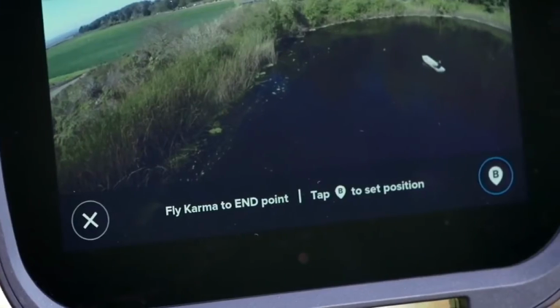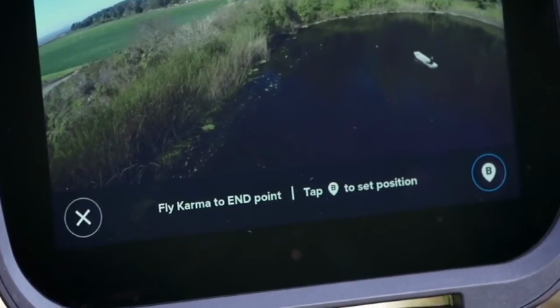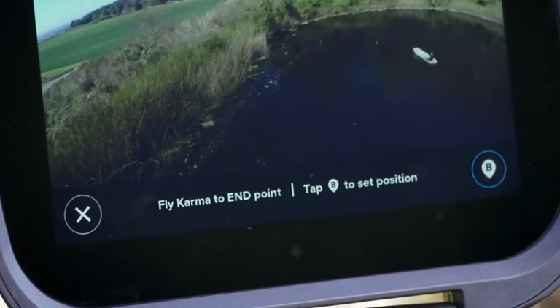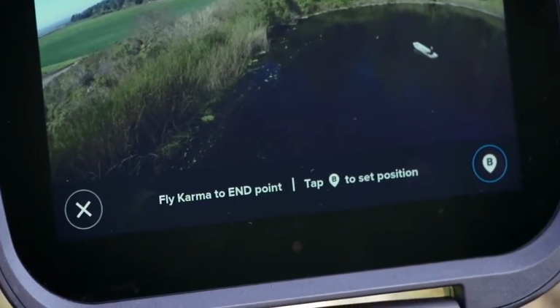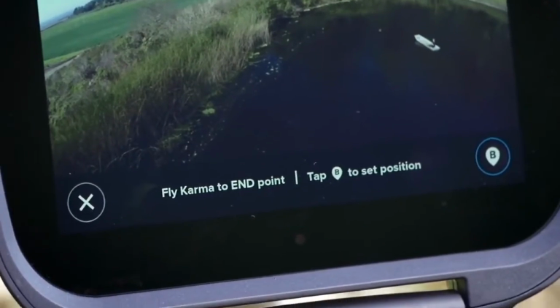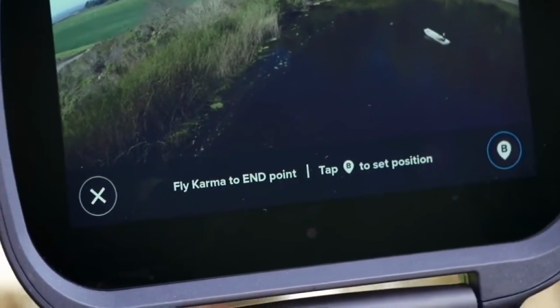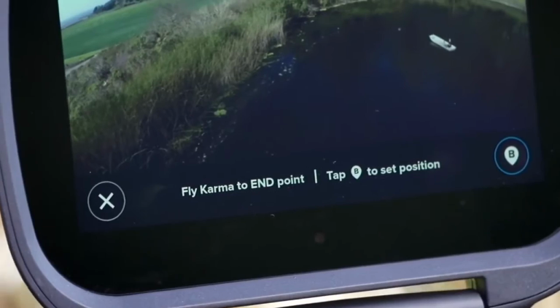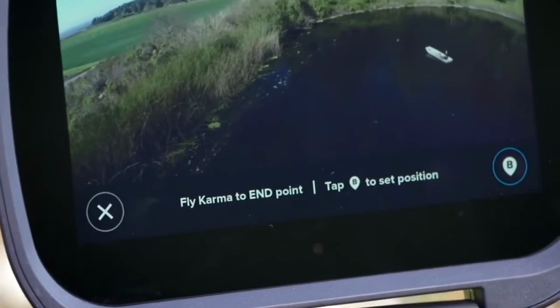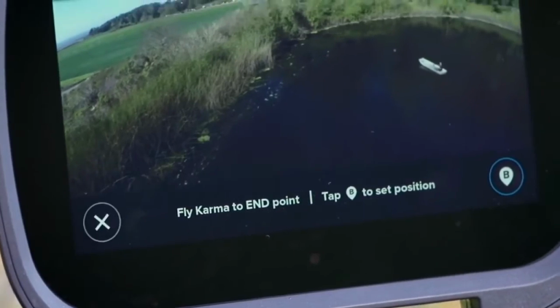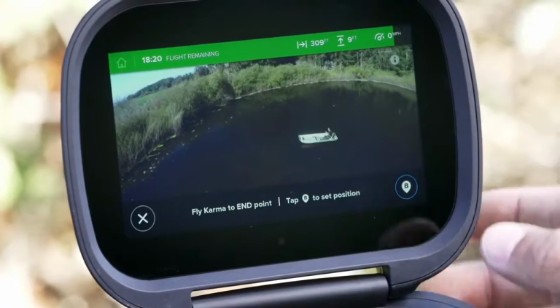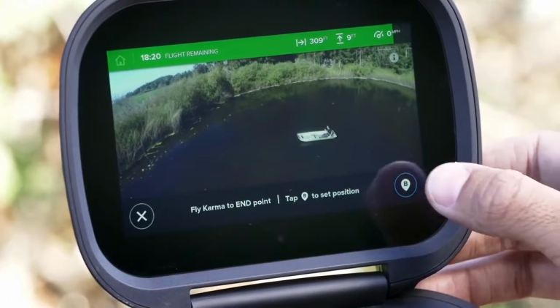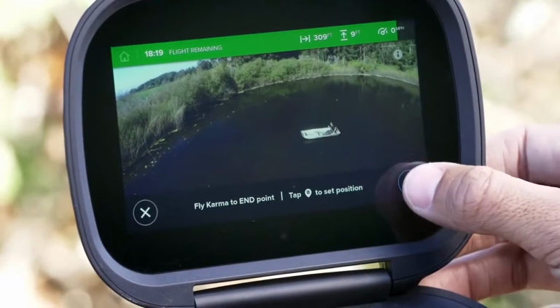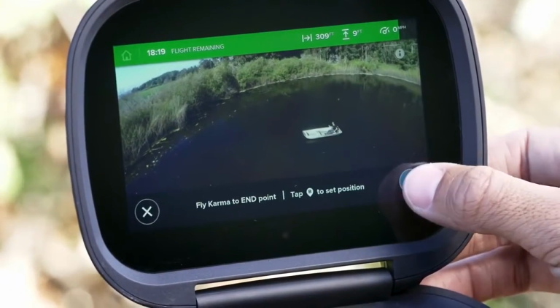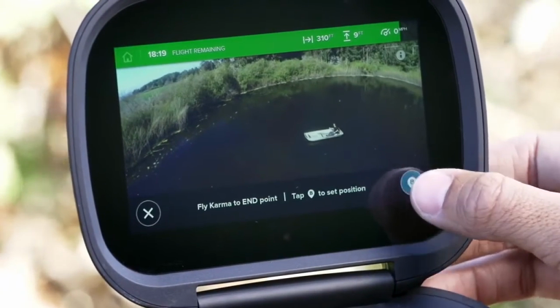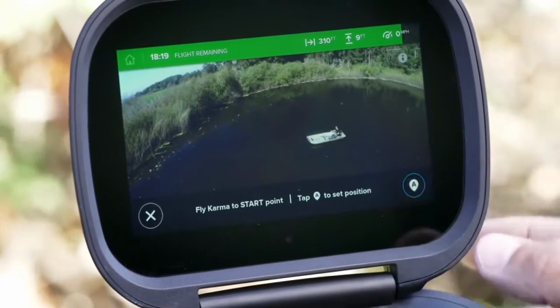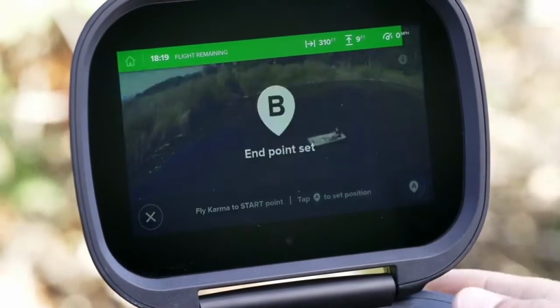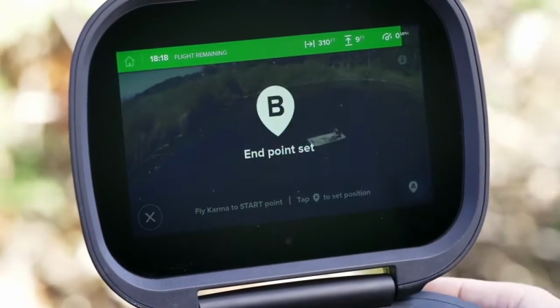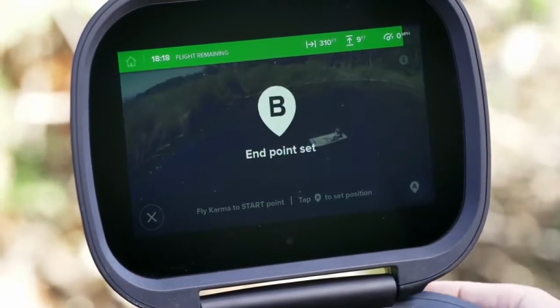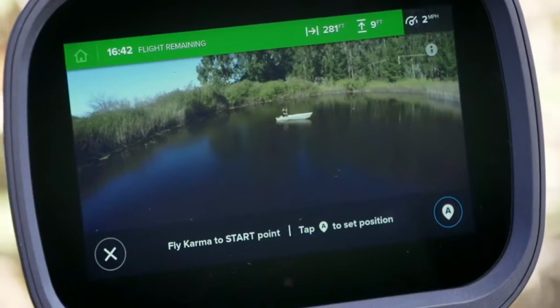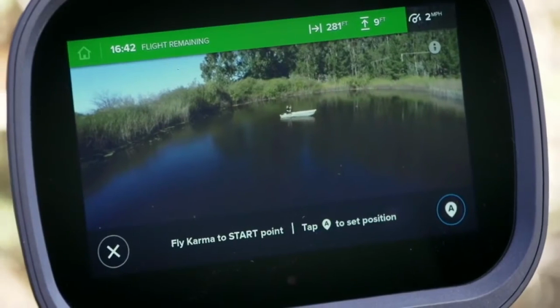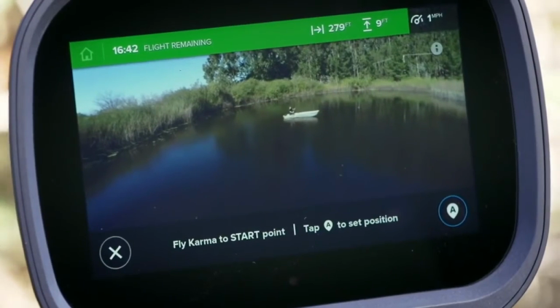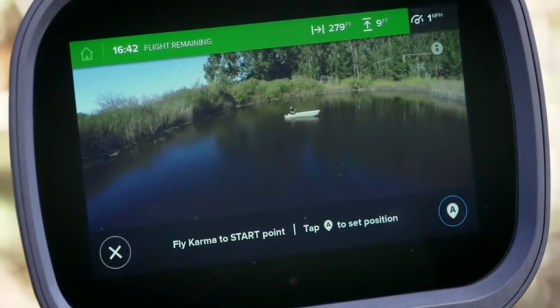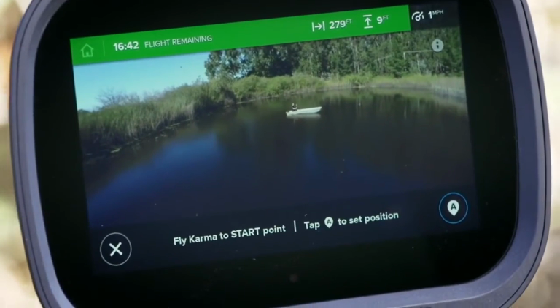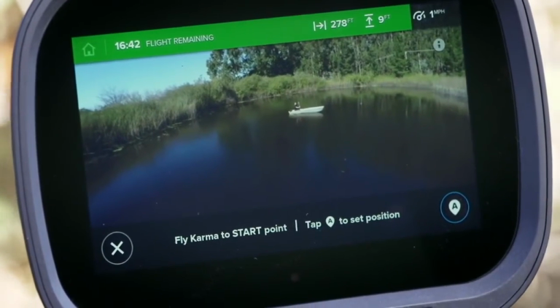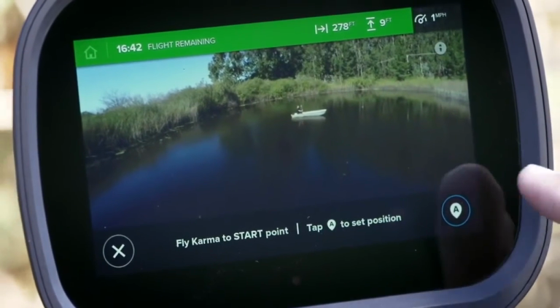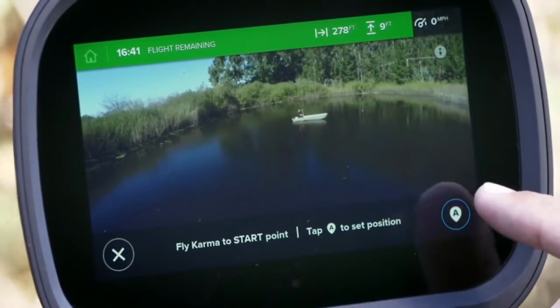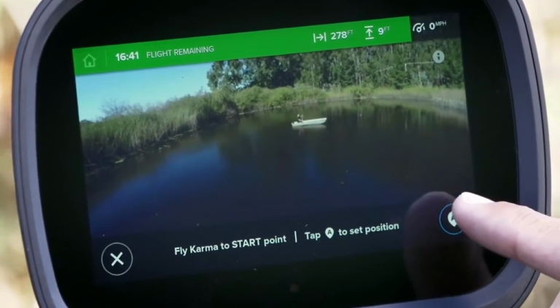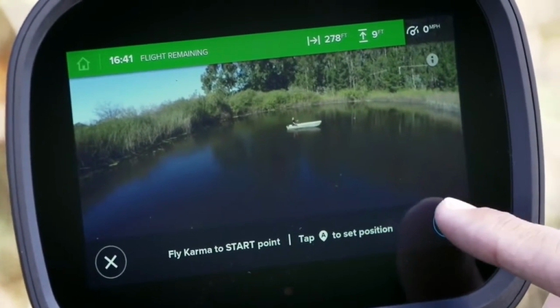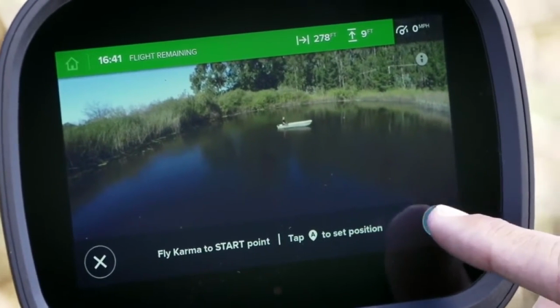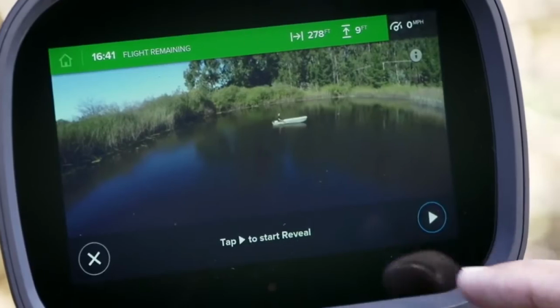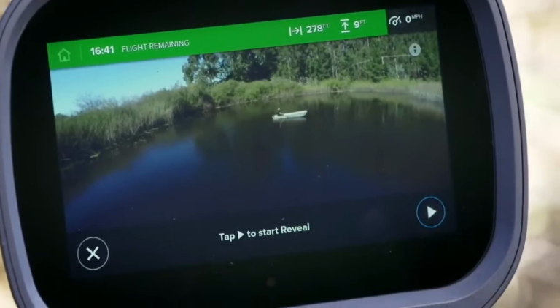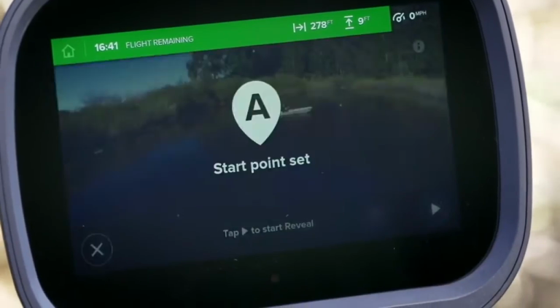To set up the shot, fly to the end point, then tap the screen to mark it. Next, fly to the starting point, then tap the screen to mark it.